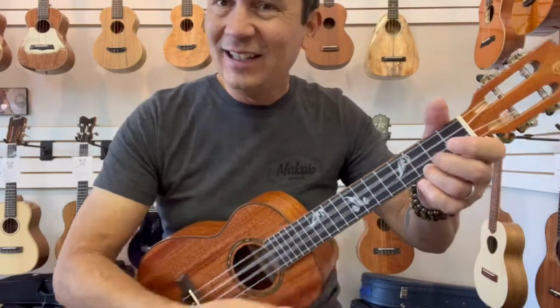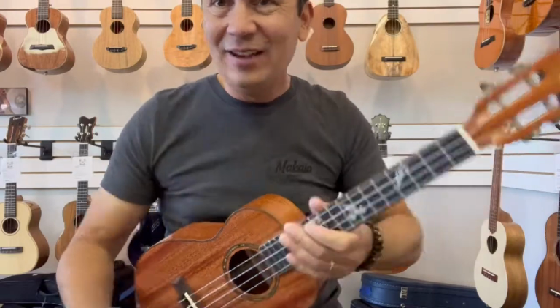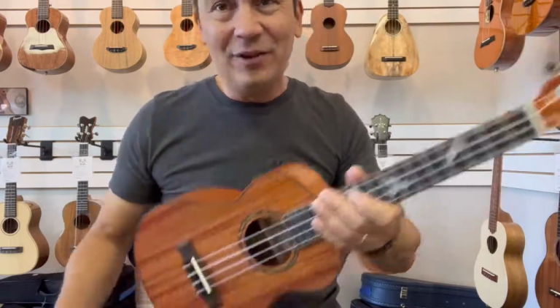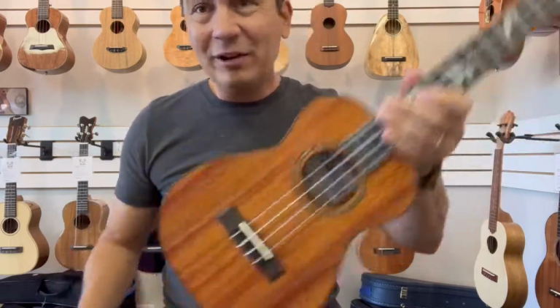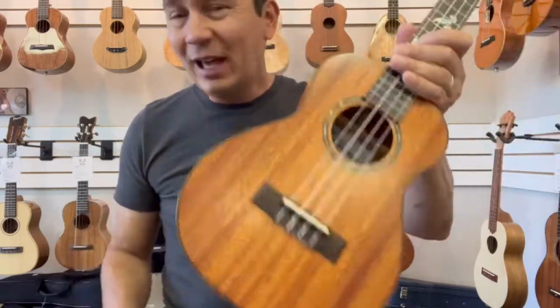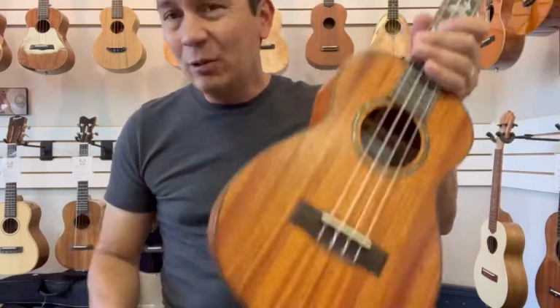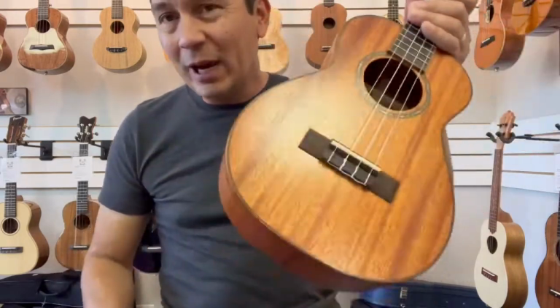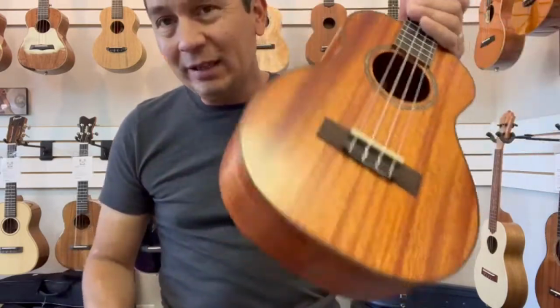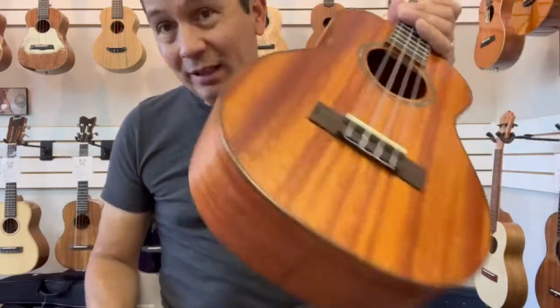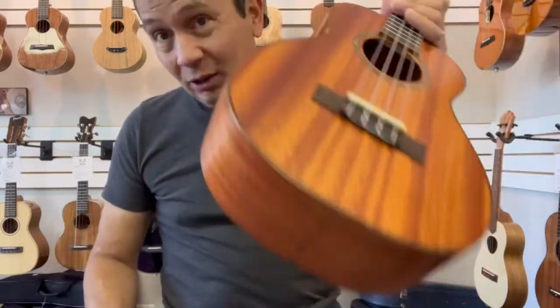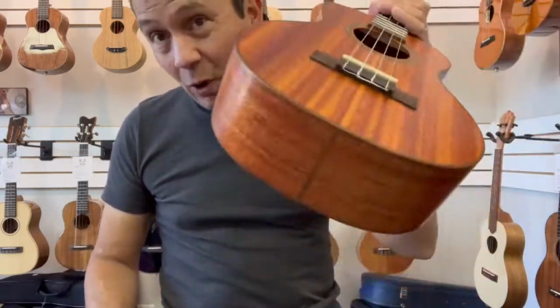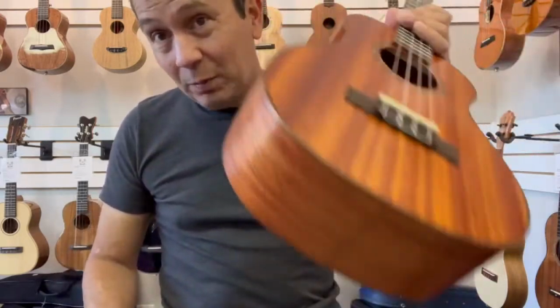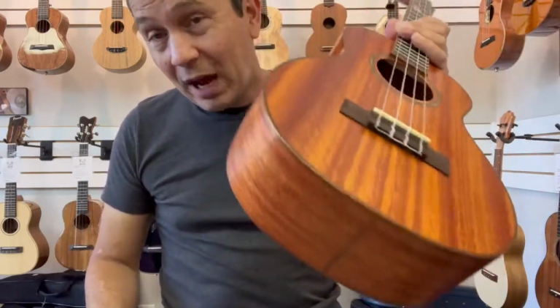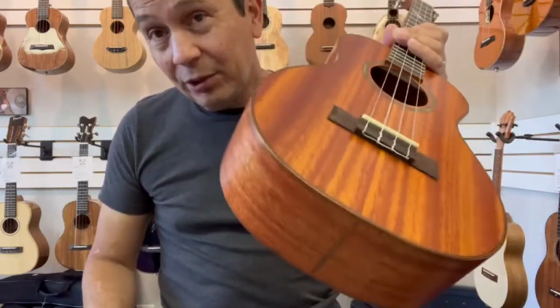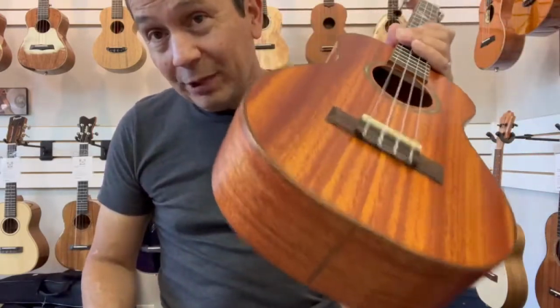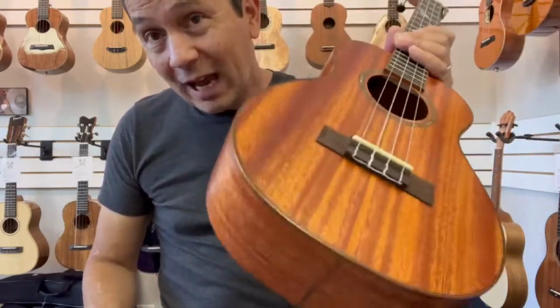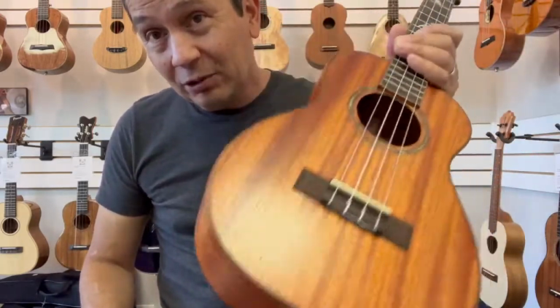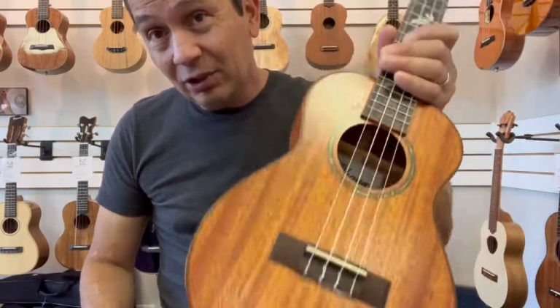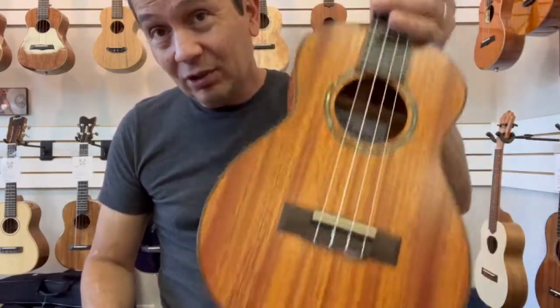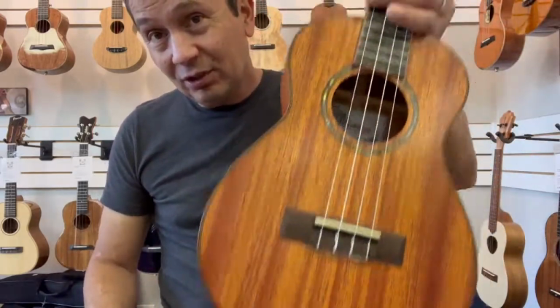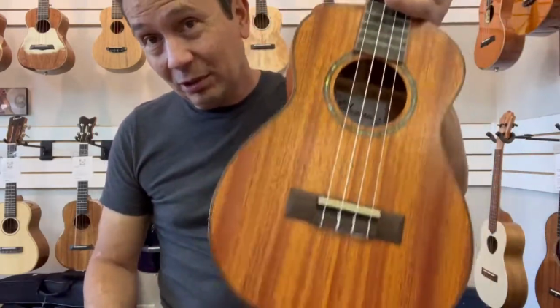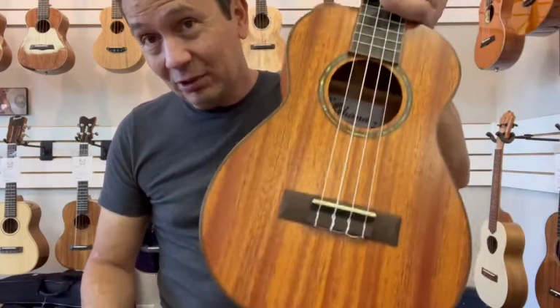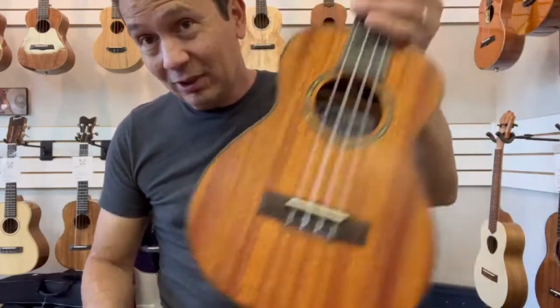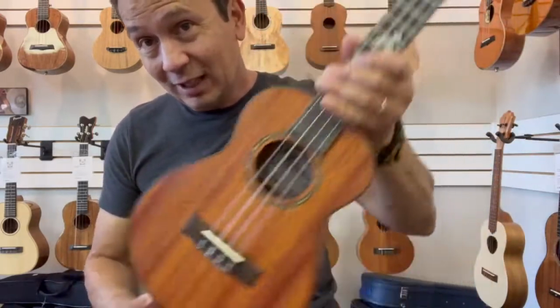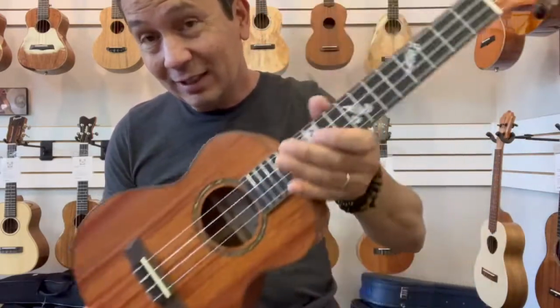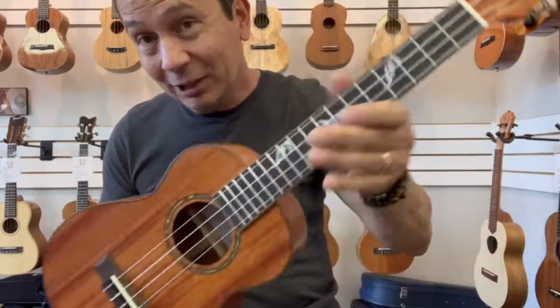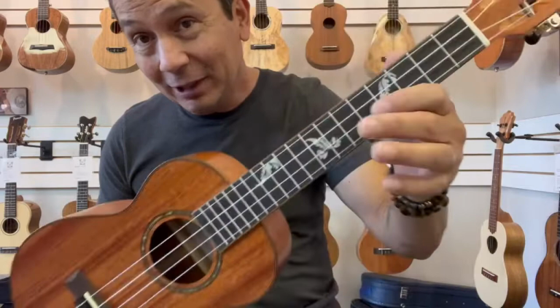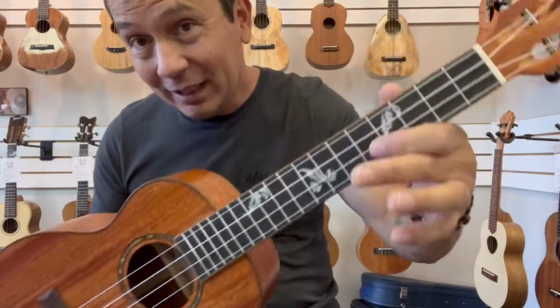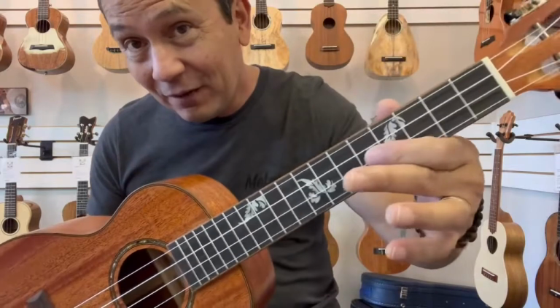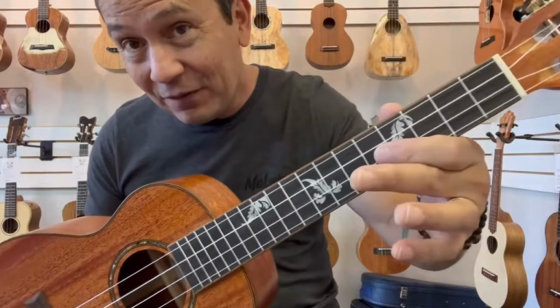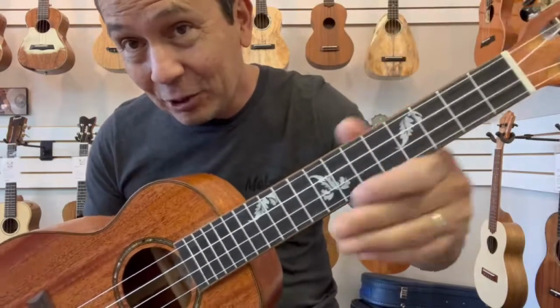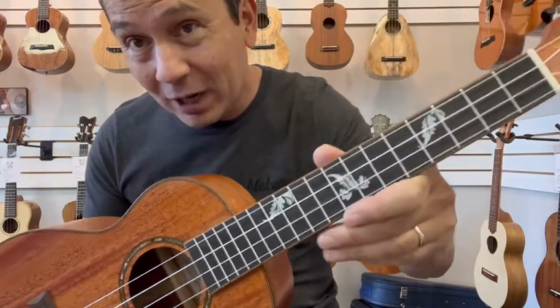Very lightweight — it's one pound, three ounces. So it's literally a featherweight.